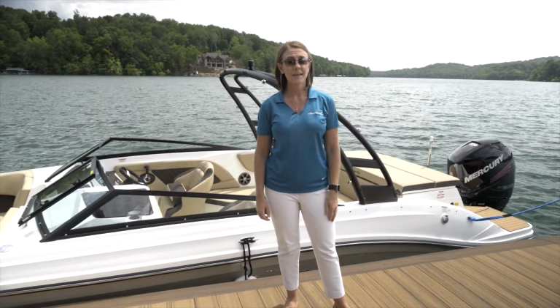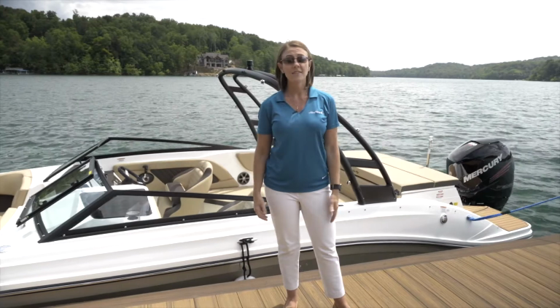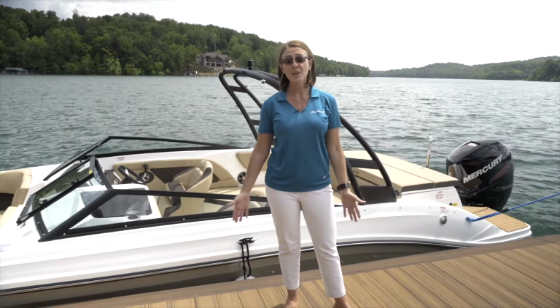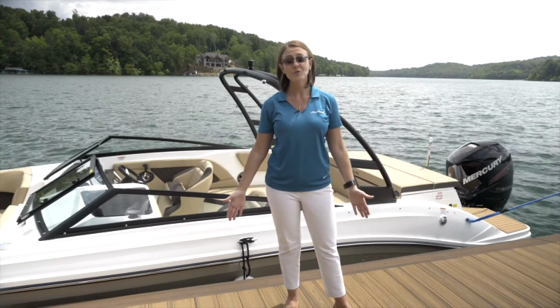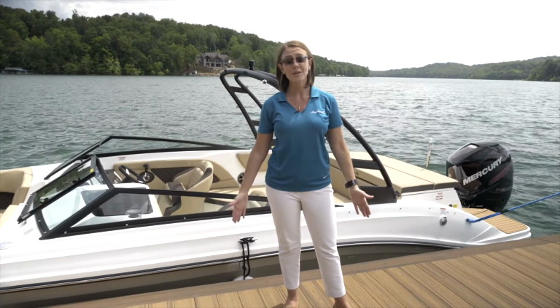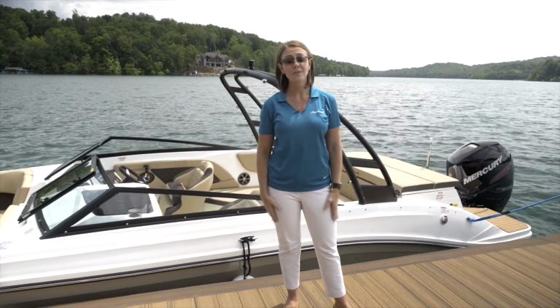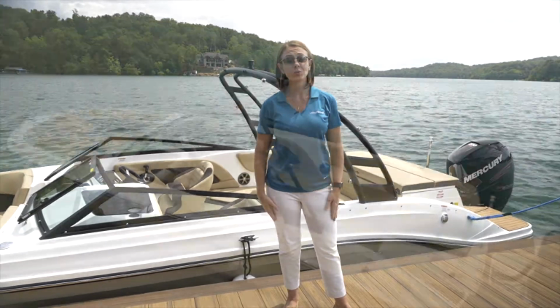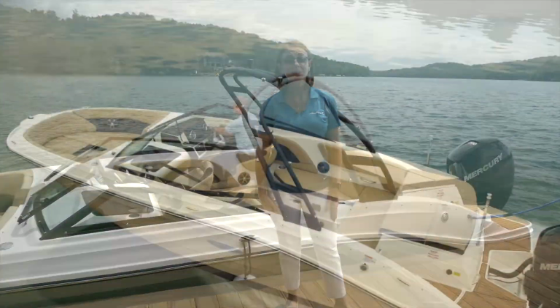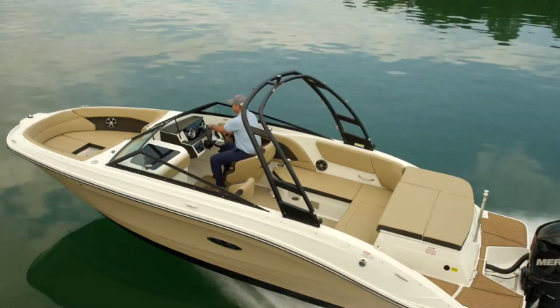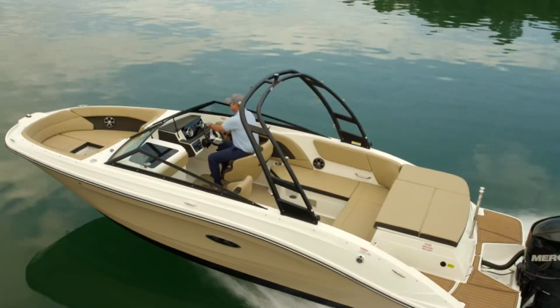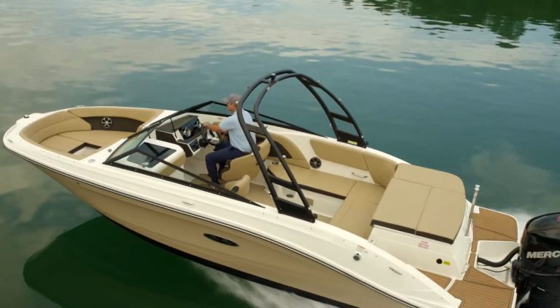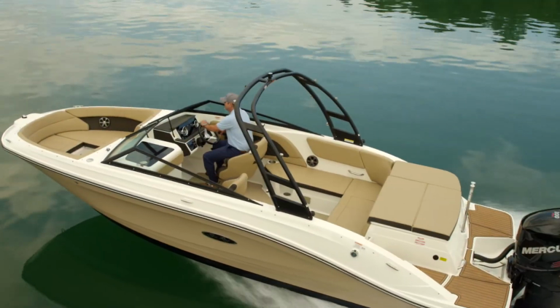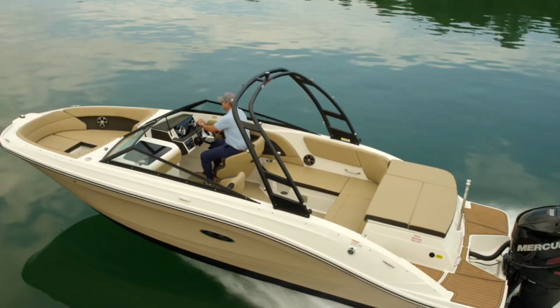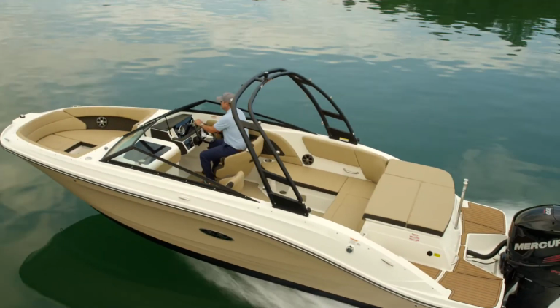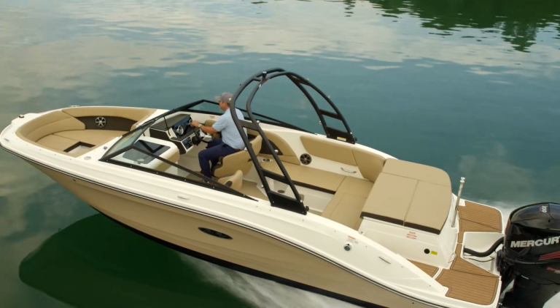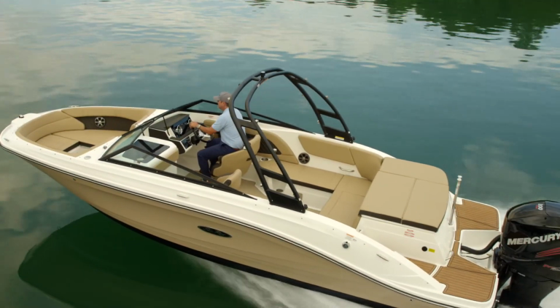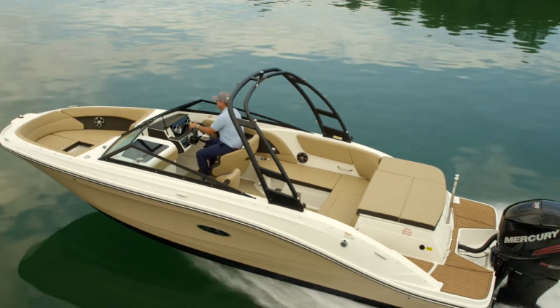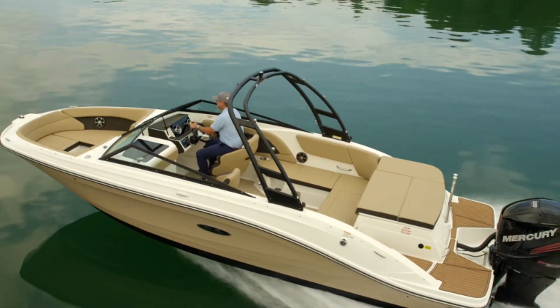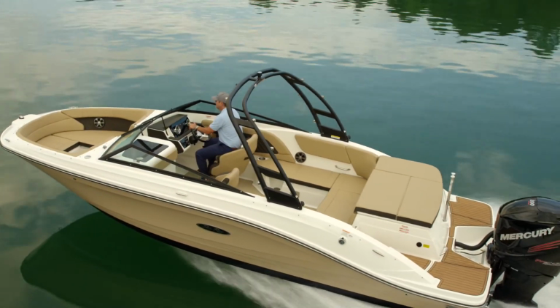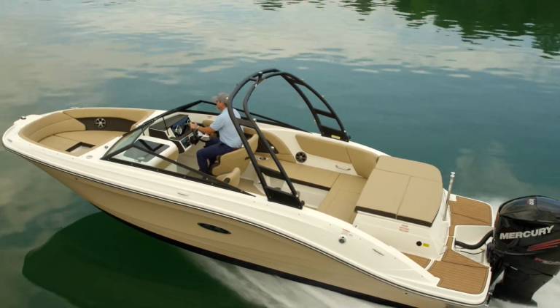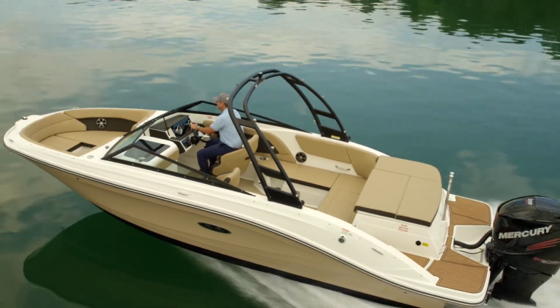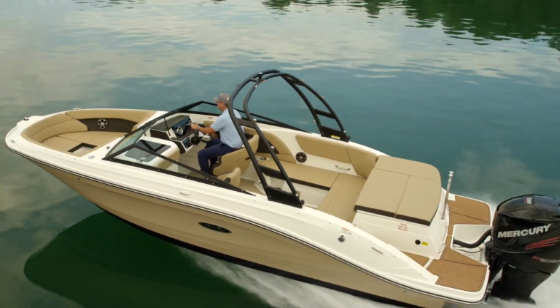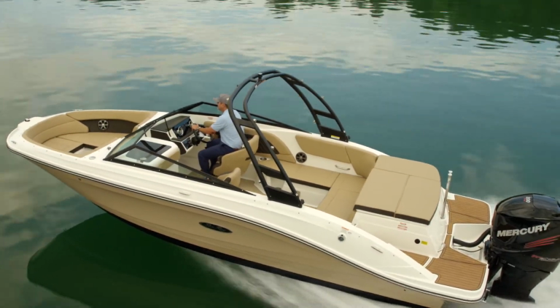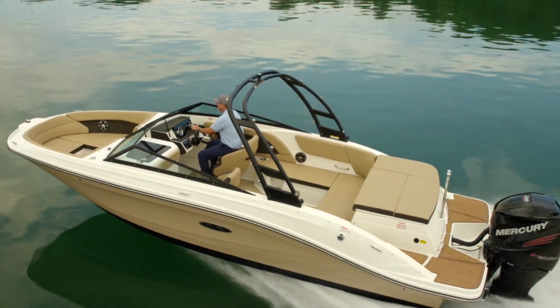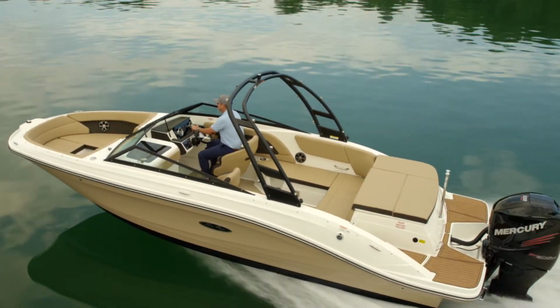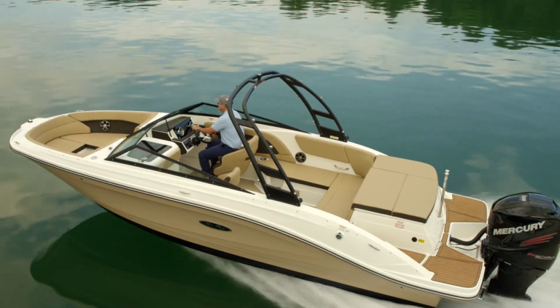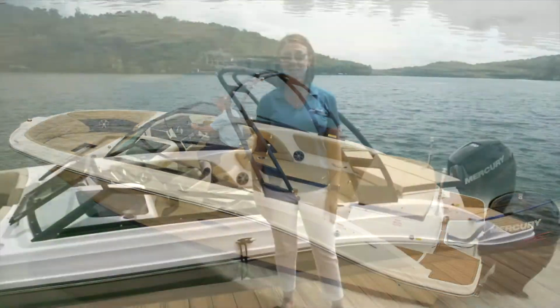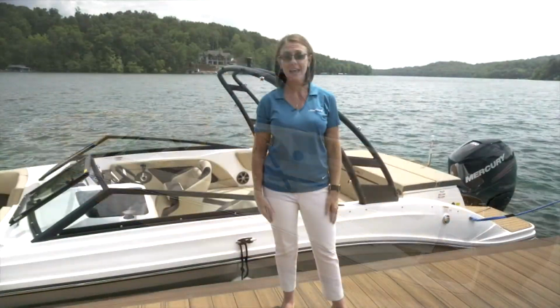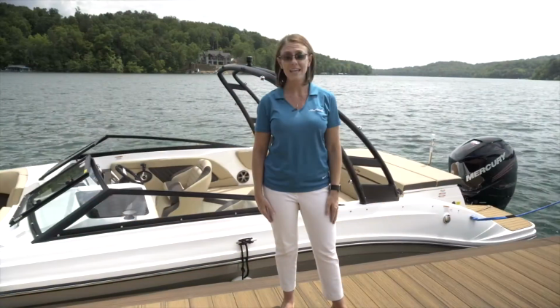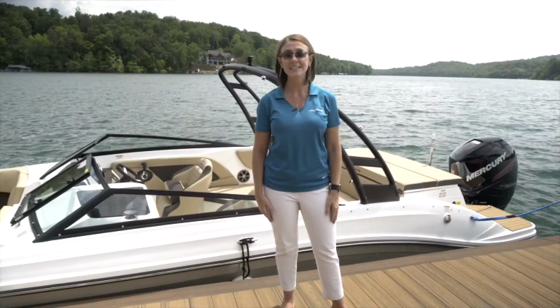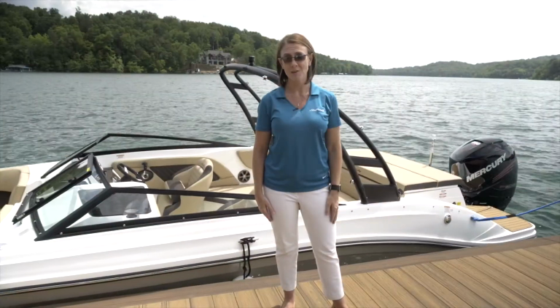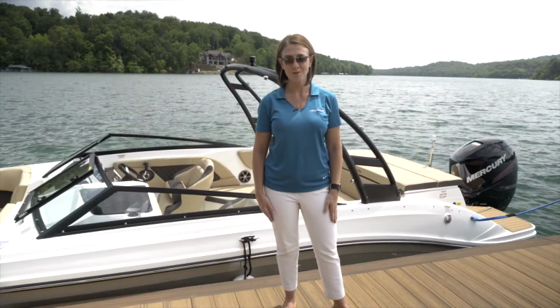Thank you for joining me on the tour of the SPX-230 Outboard from C-Ray. You can visit C-Ray.com today and design yours.